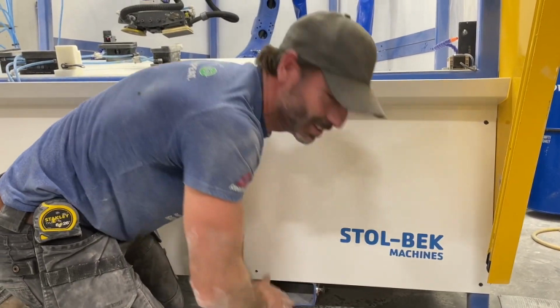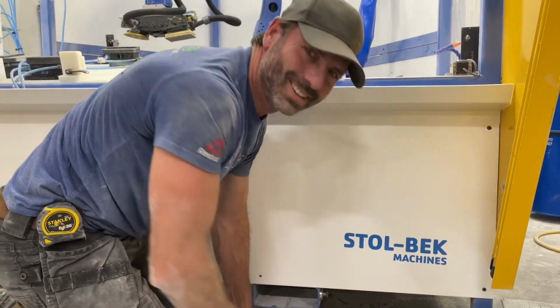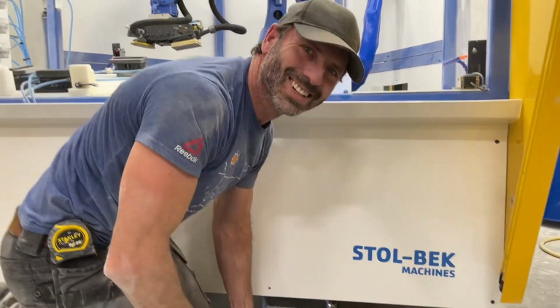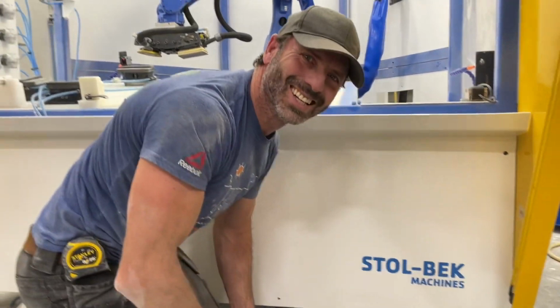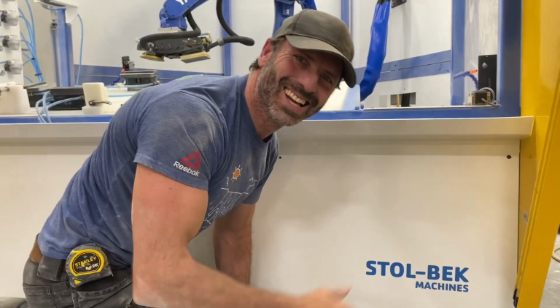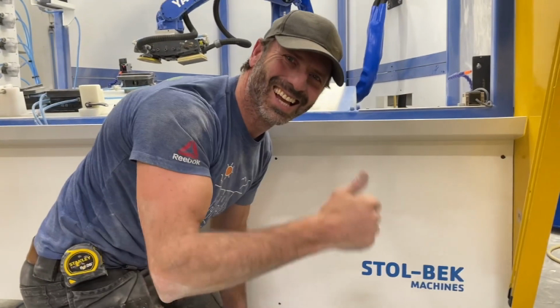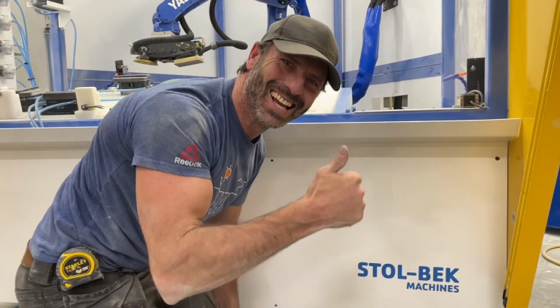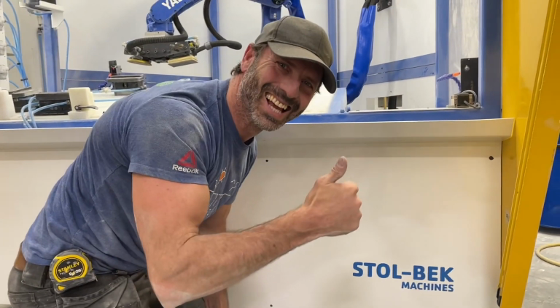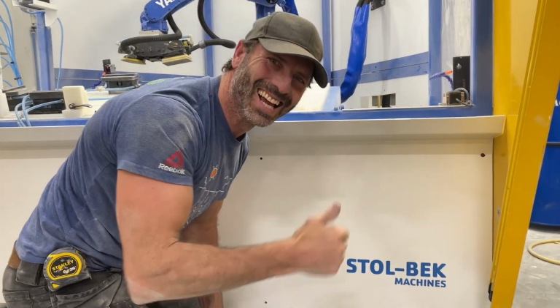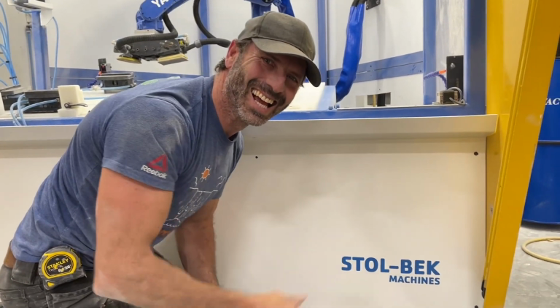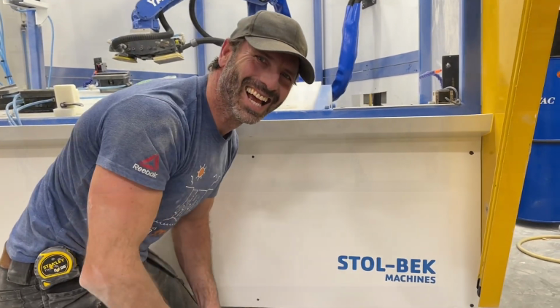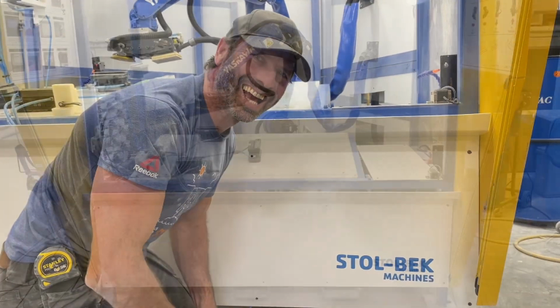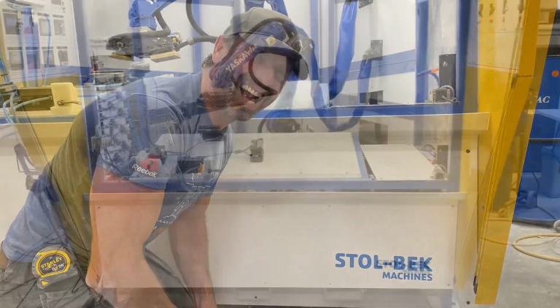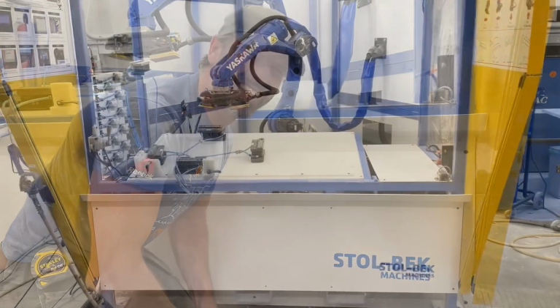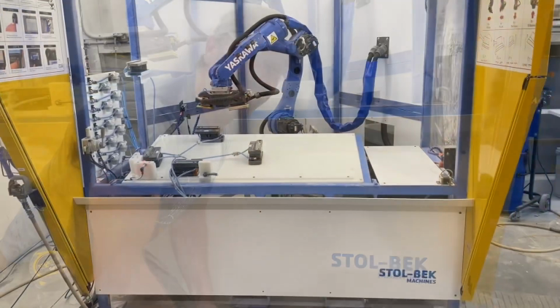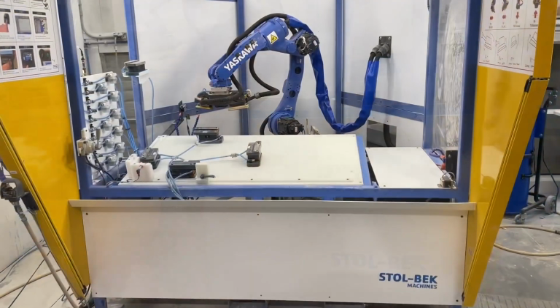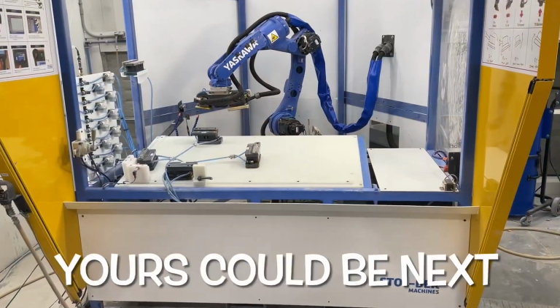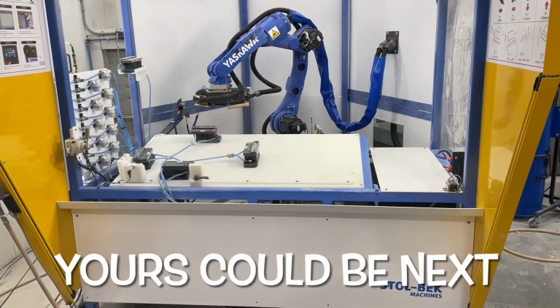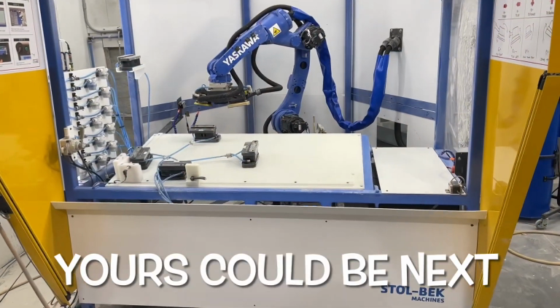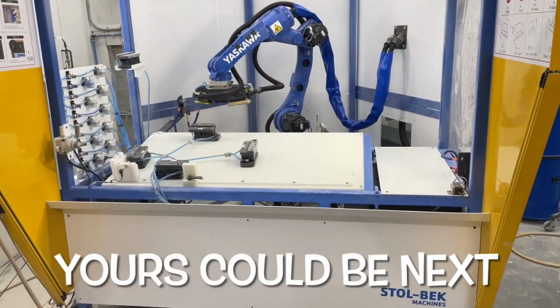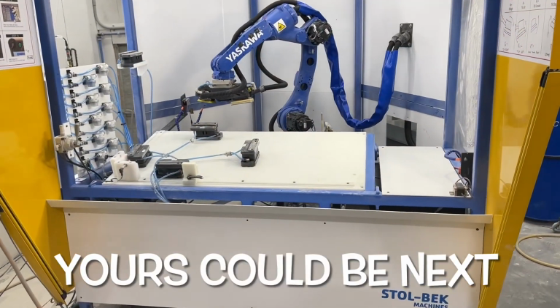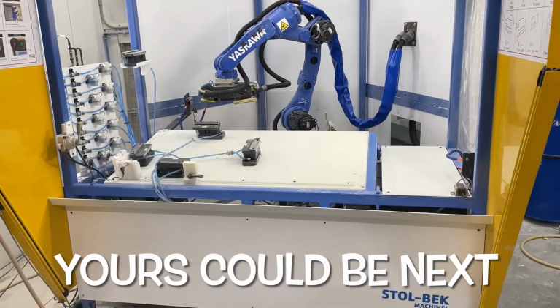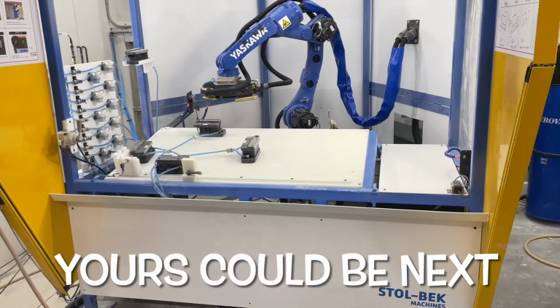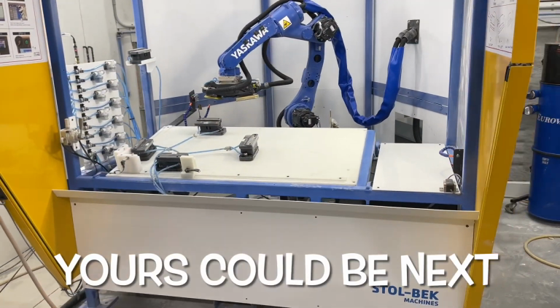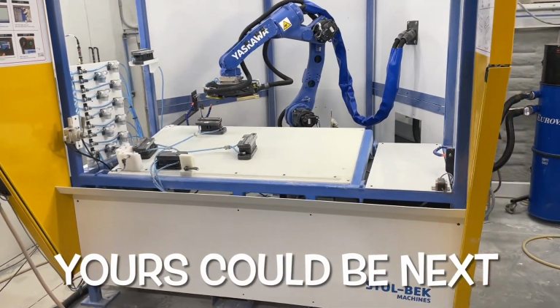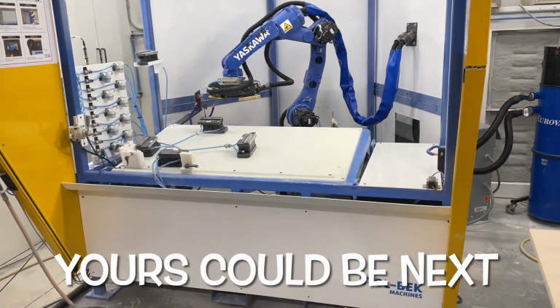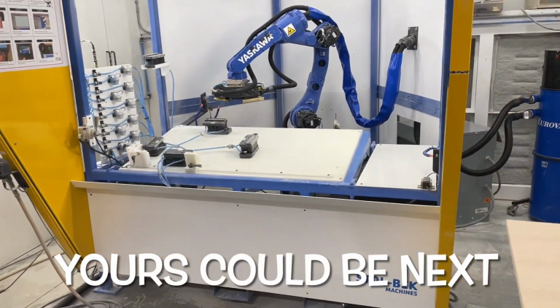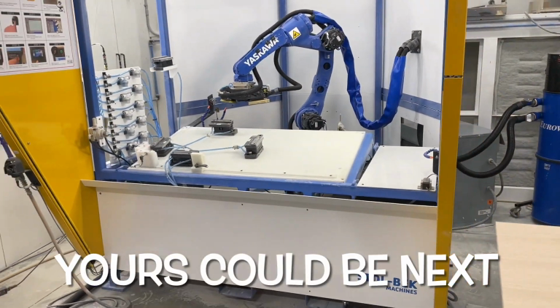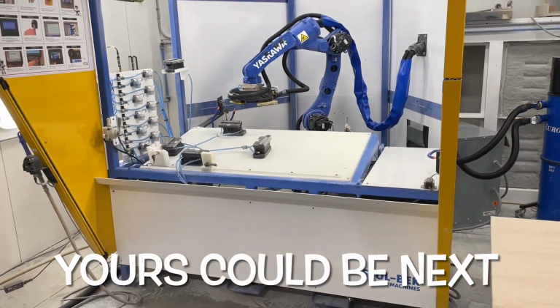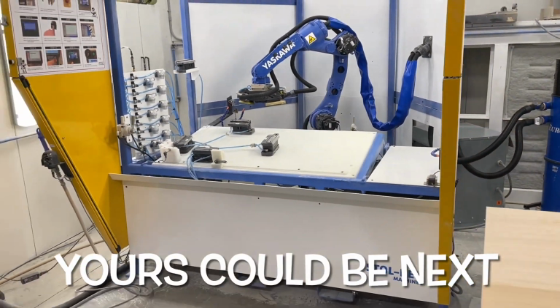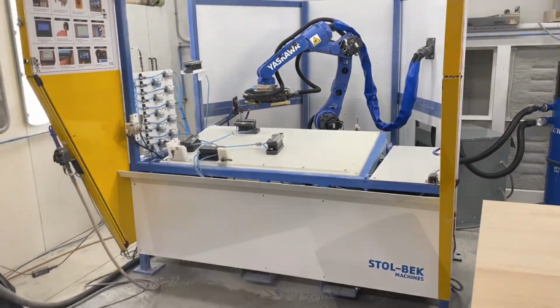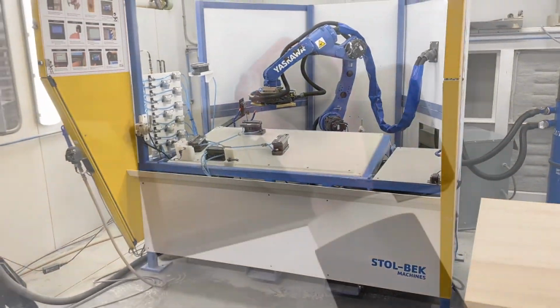Hey Brad, how do you feel about the robot? That's kind of cool. We're at the back of the robot. Good luck.